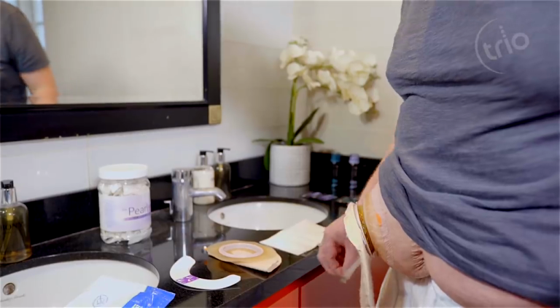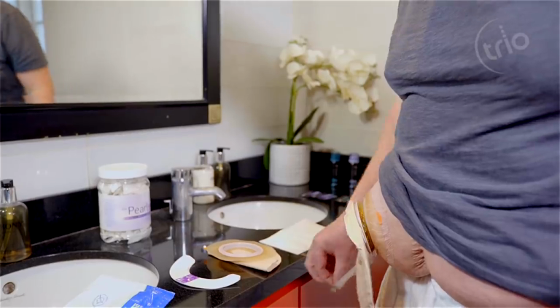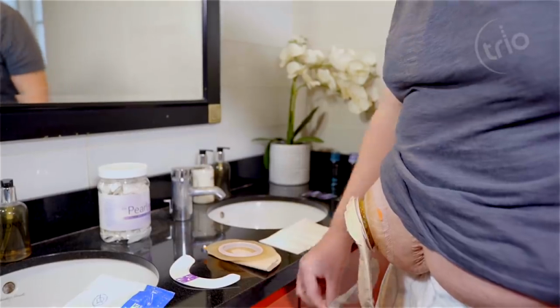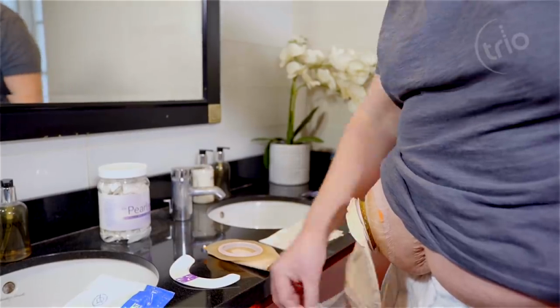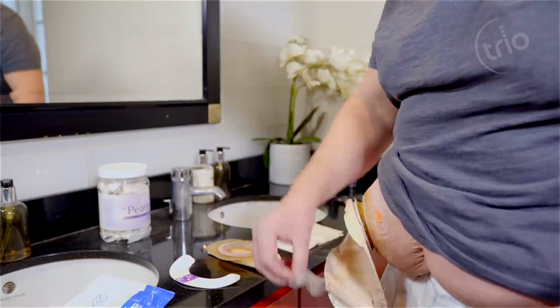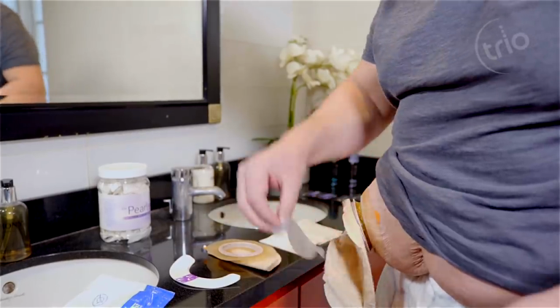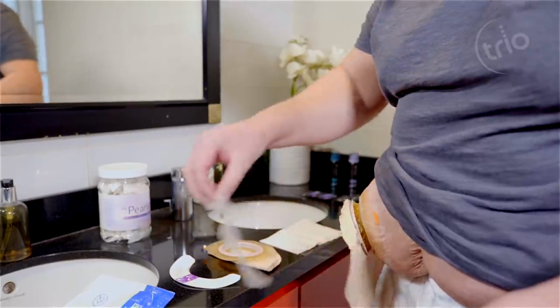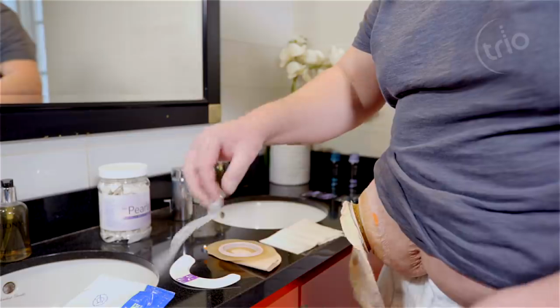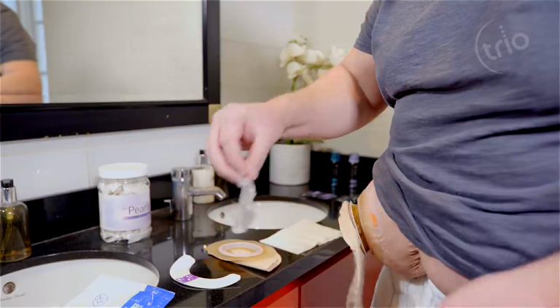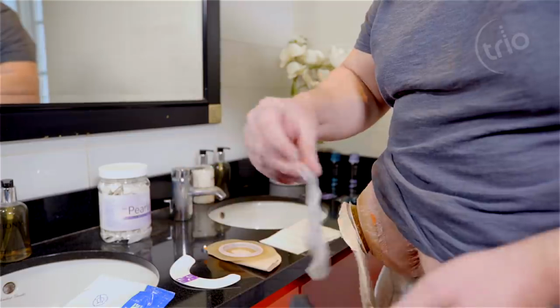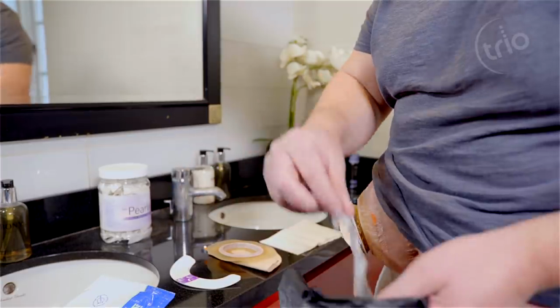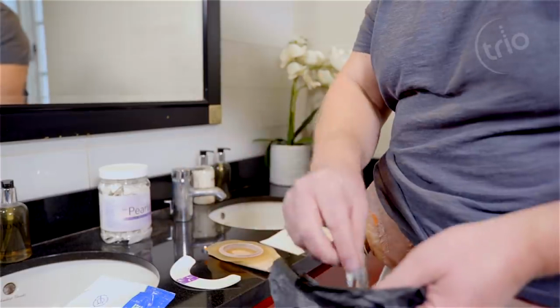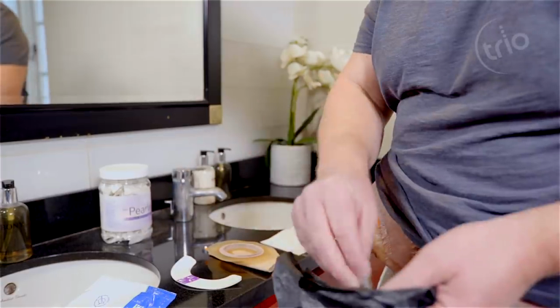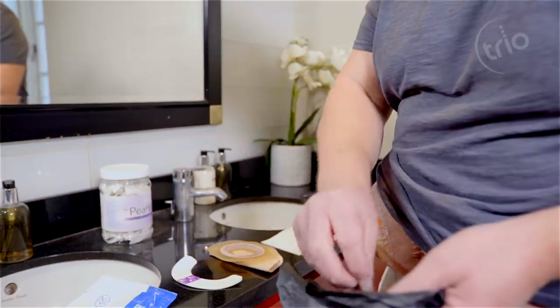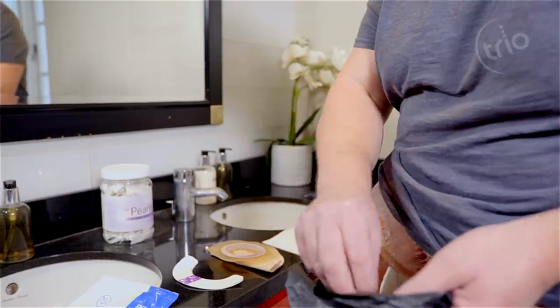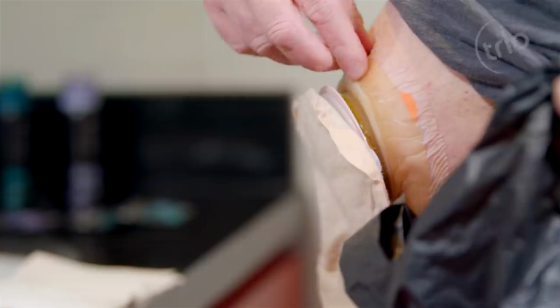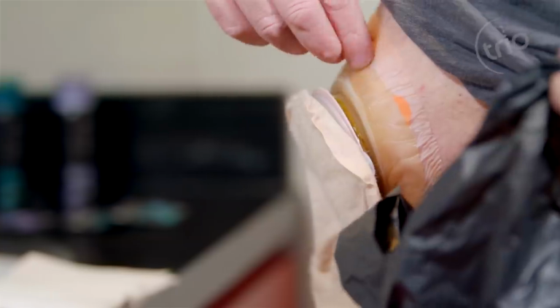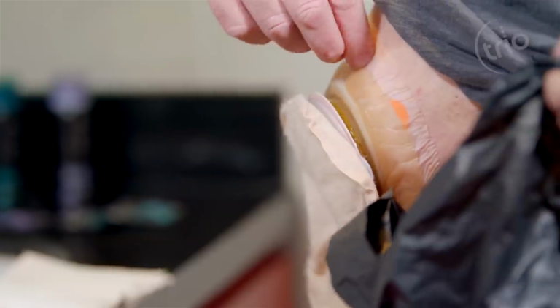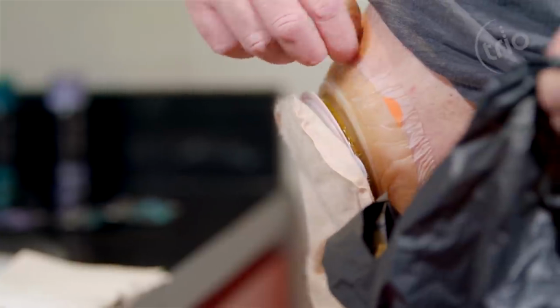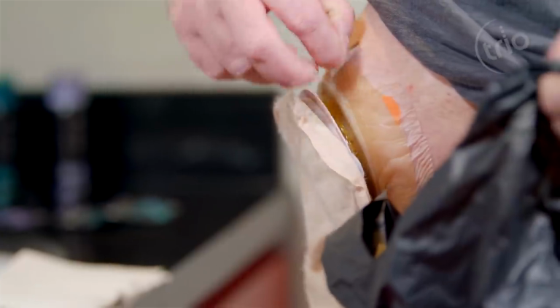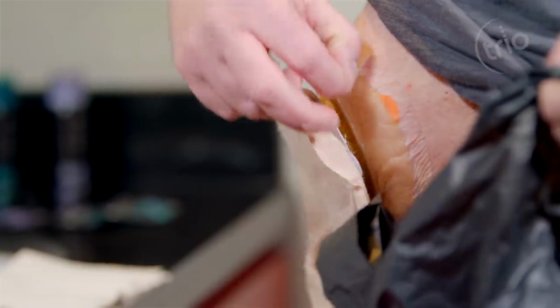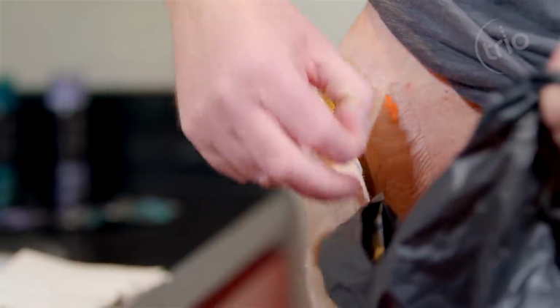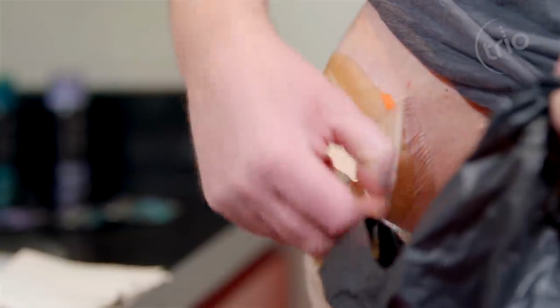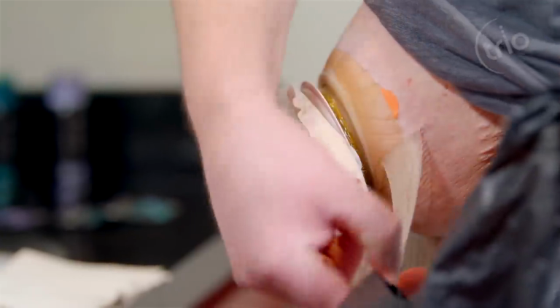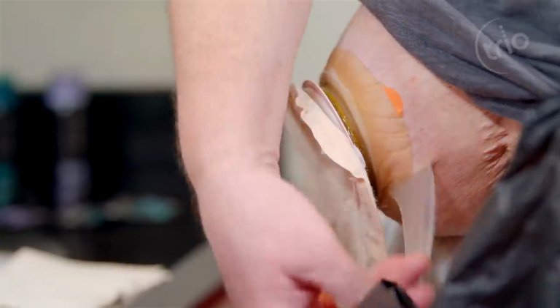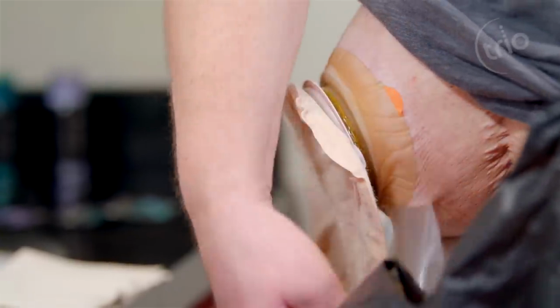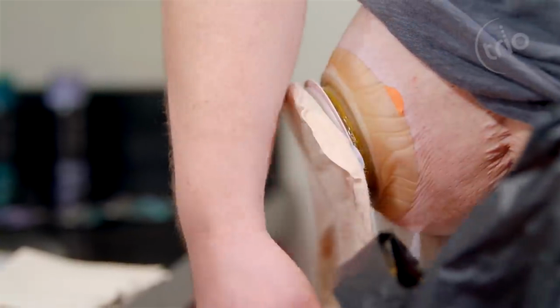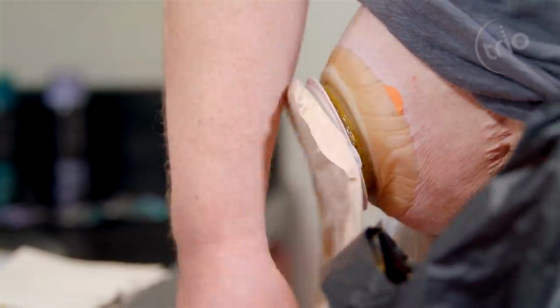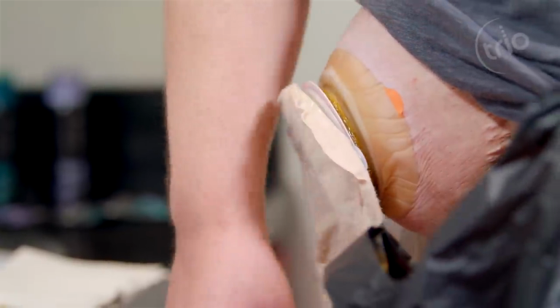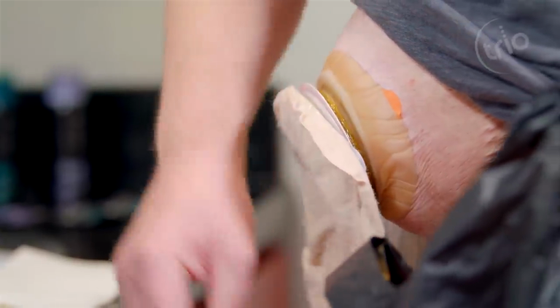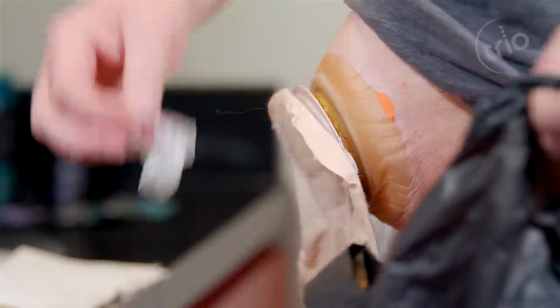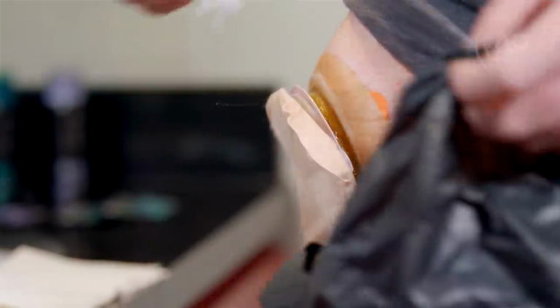Simply remove your old flange extenders. Trio Silics removes in one piece, leaving no residue.